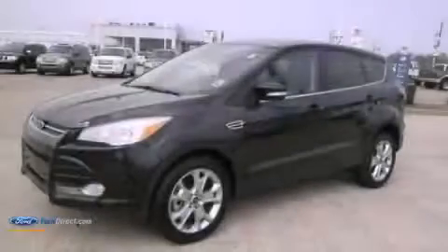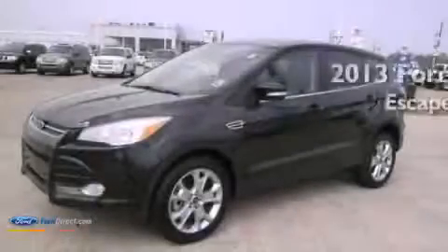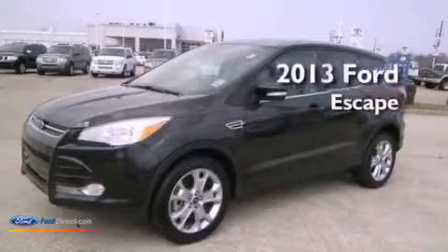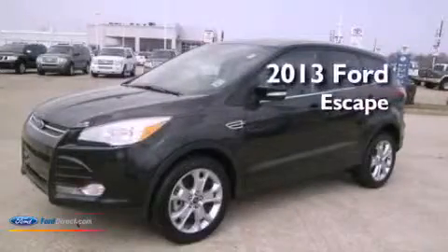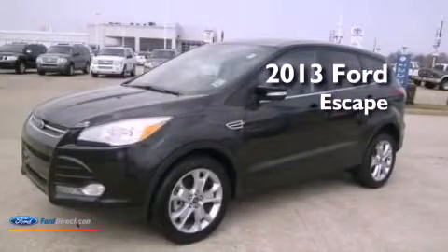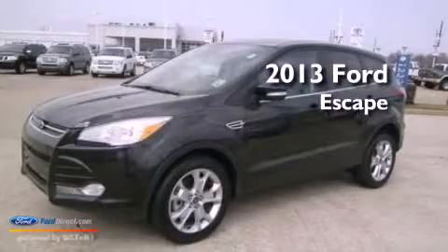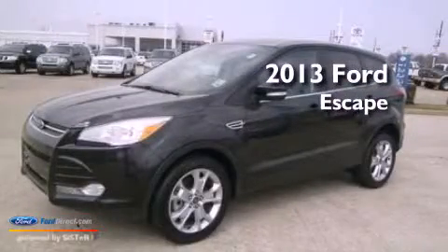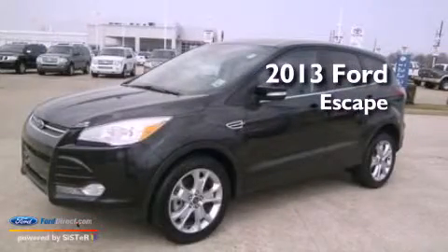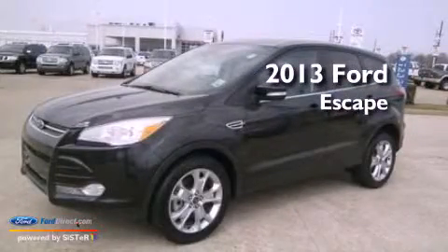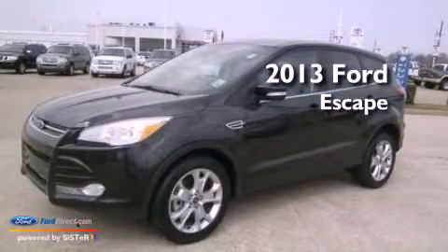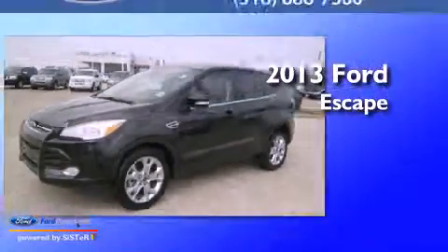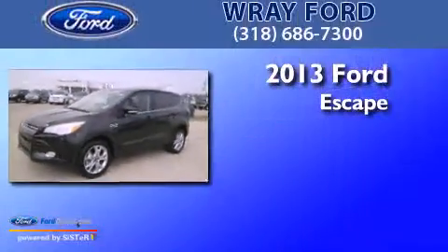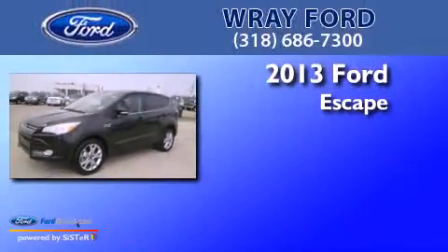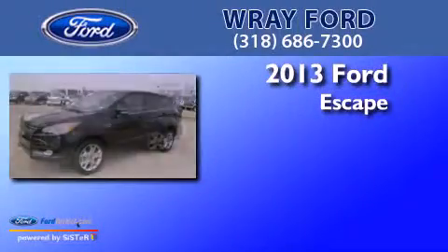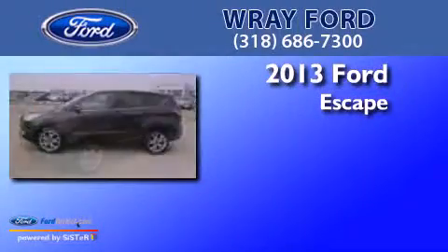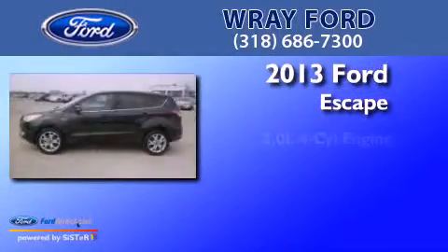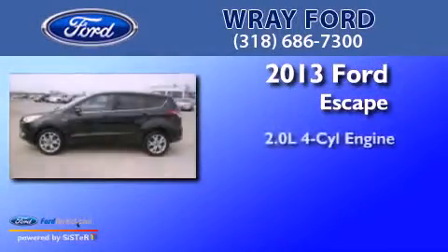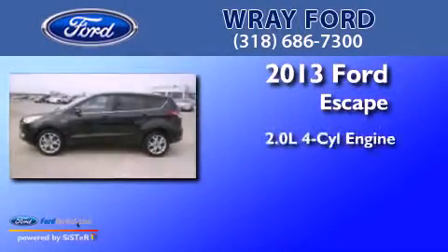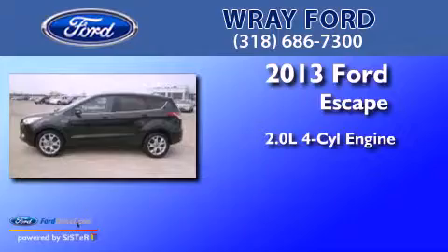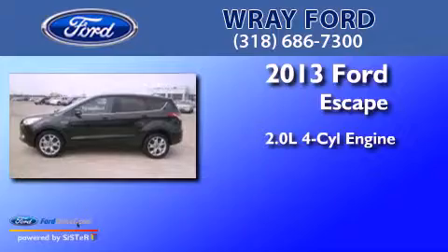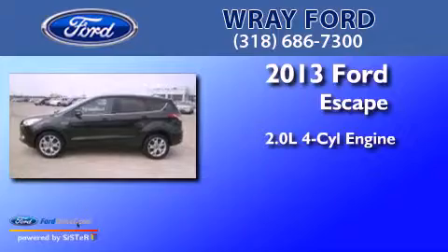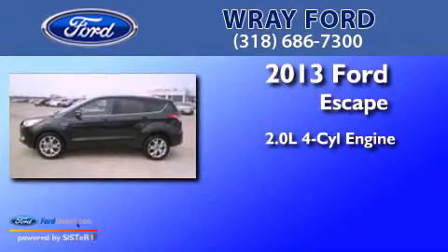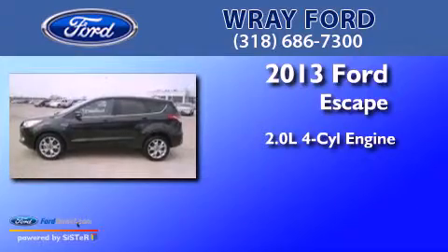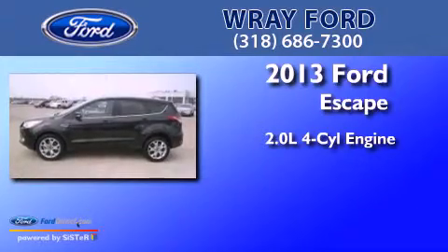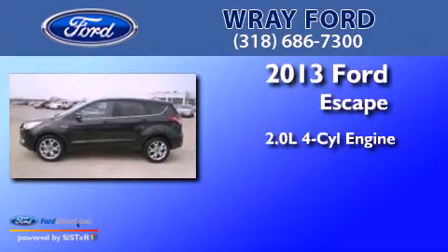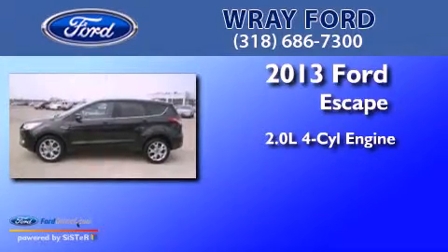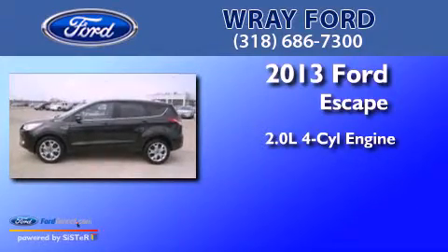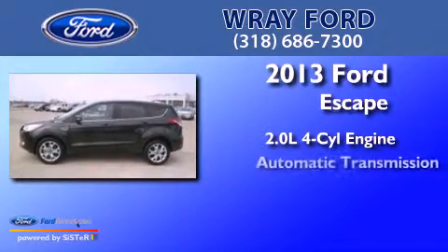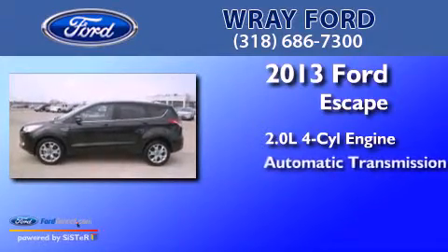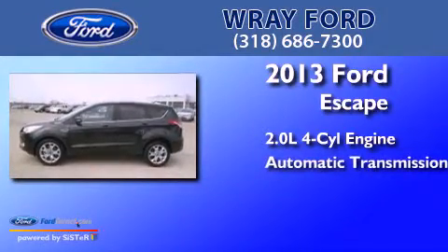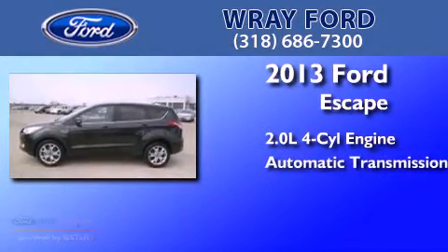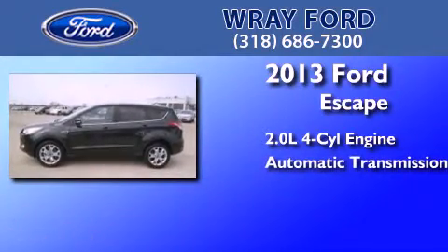This is a 2013 Ford Escape. It features a 2.0-liter four-cylinder engine and an automatic transmission.